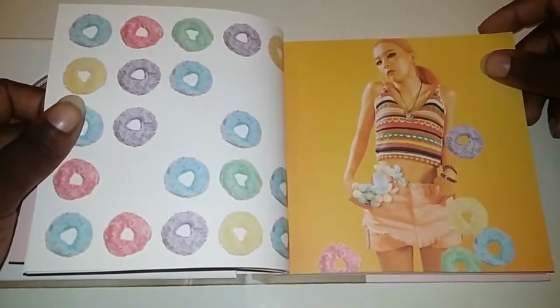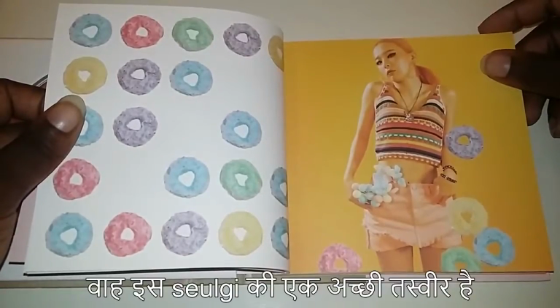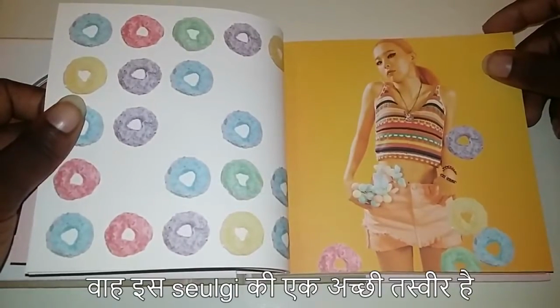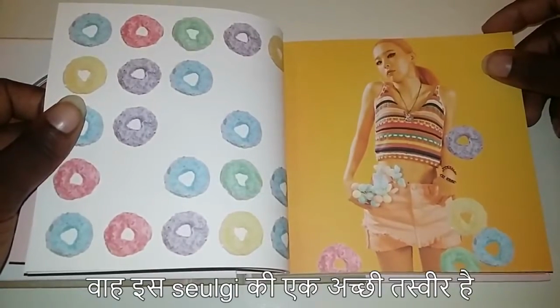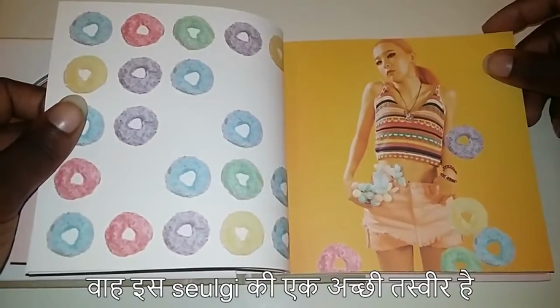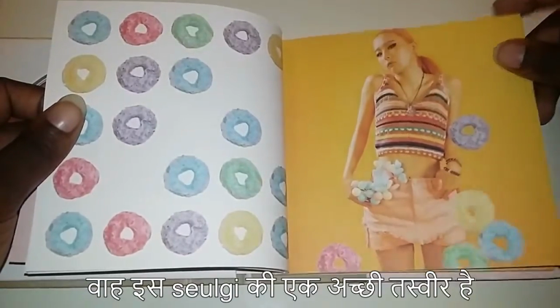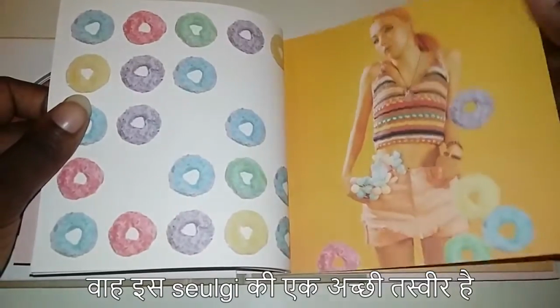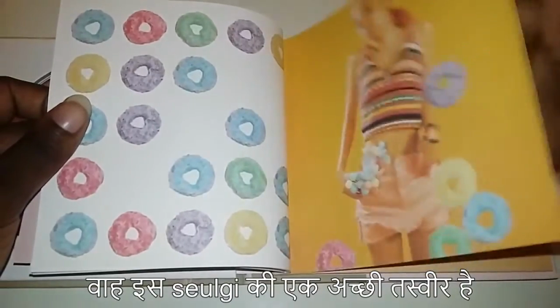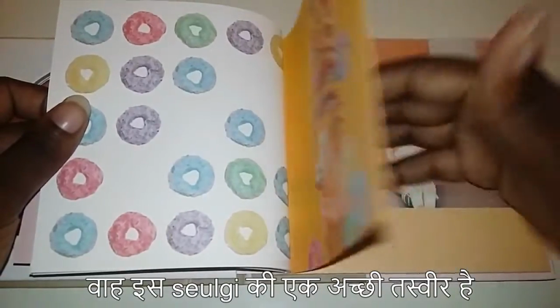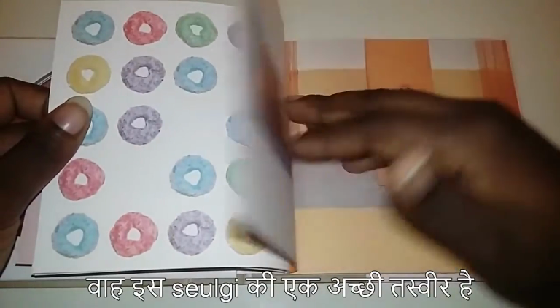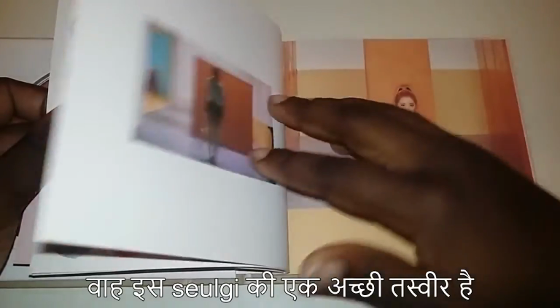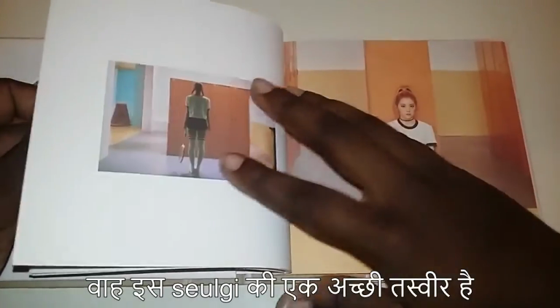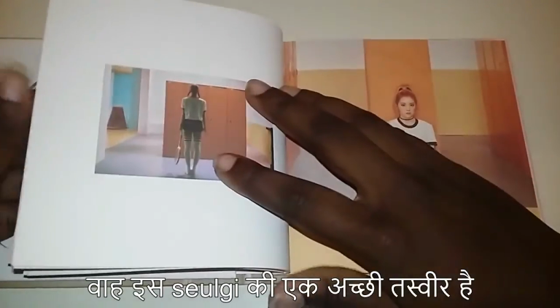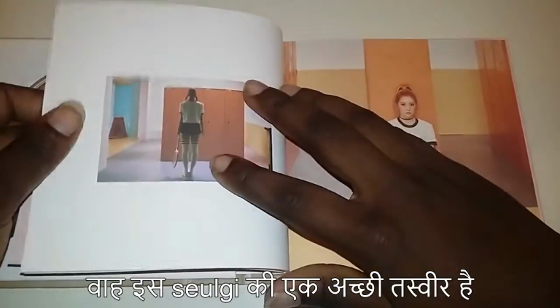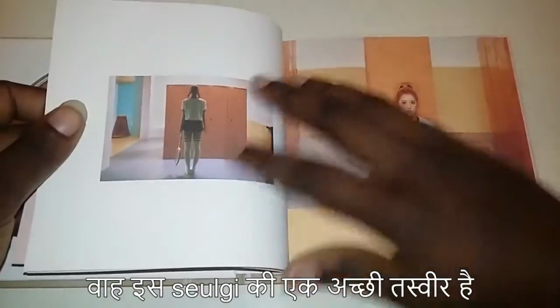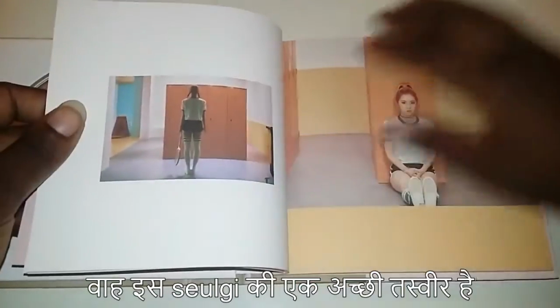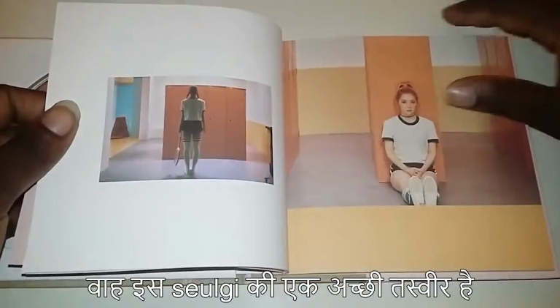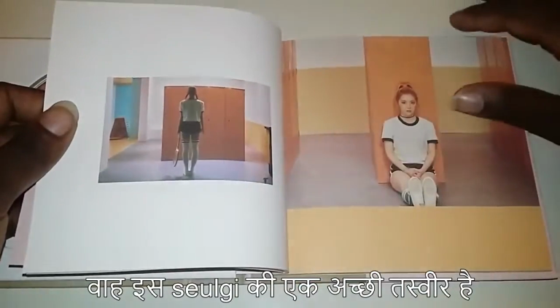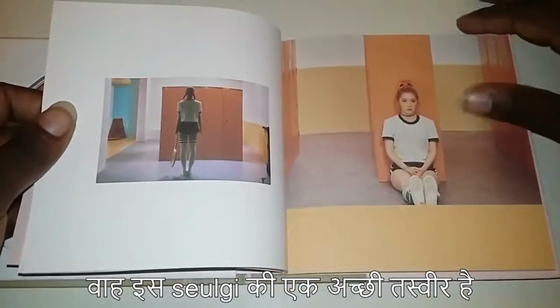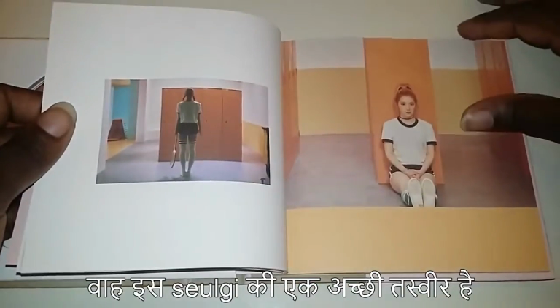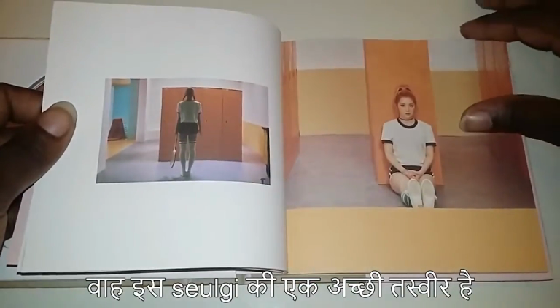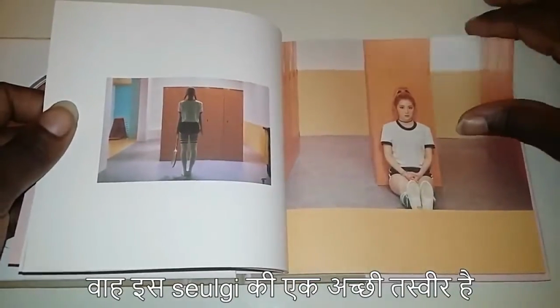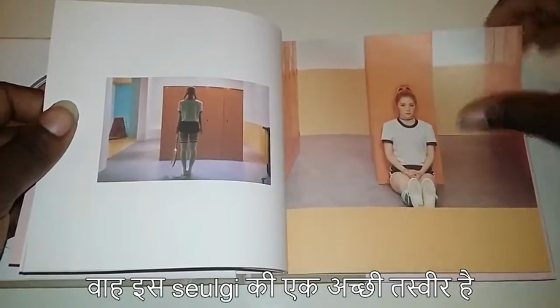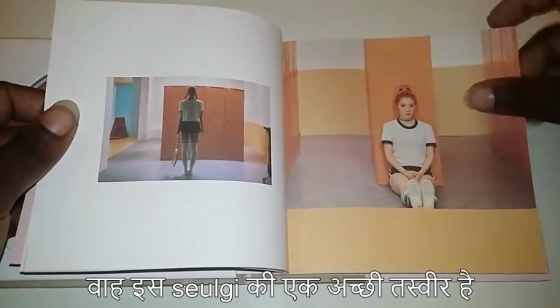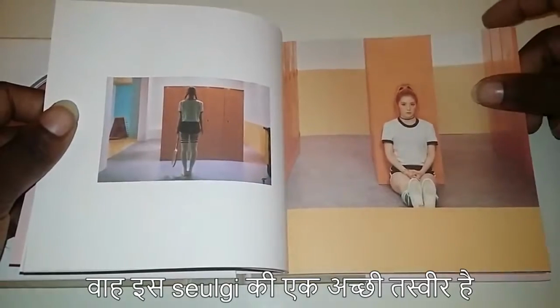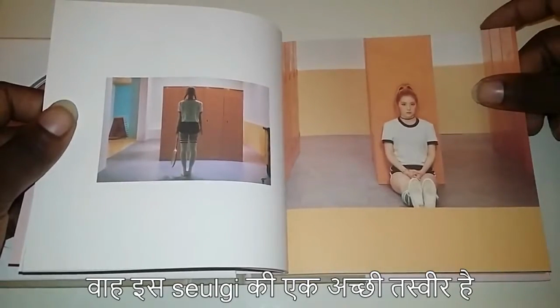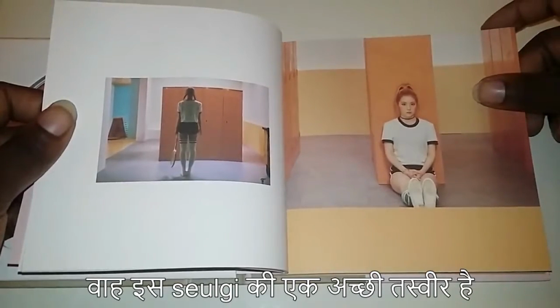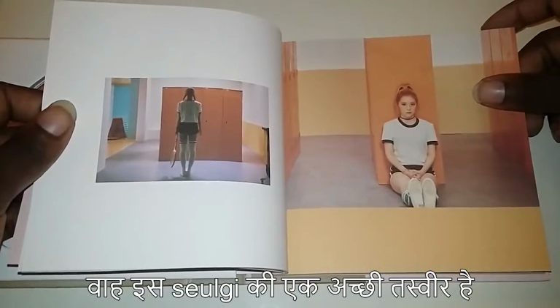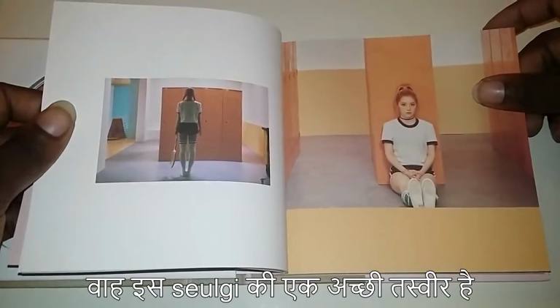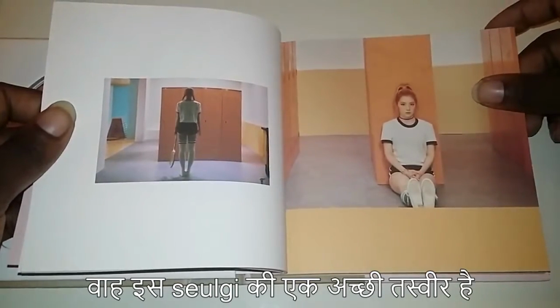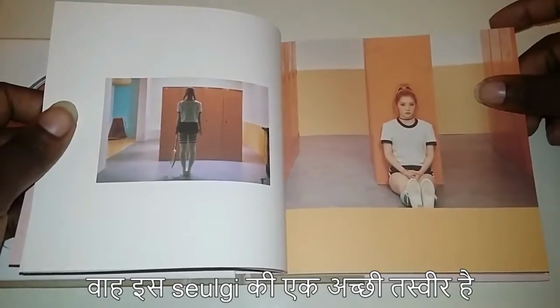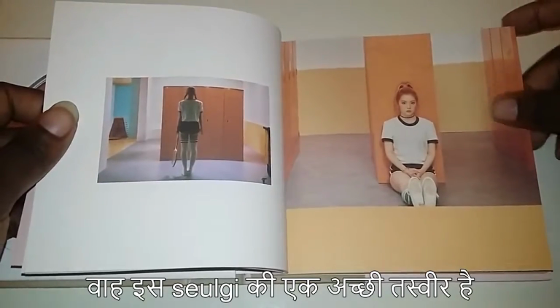Wow, this is a really good picture. That's so cute.